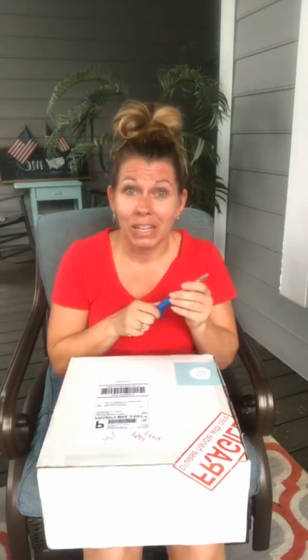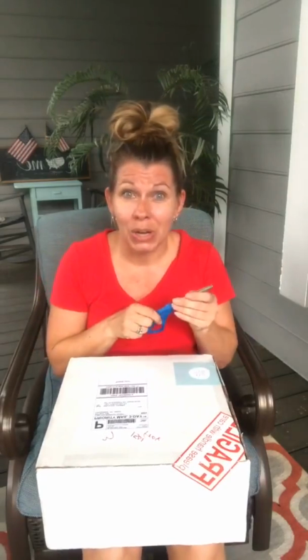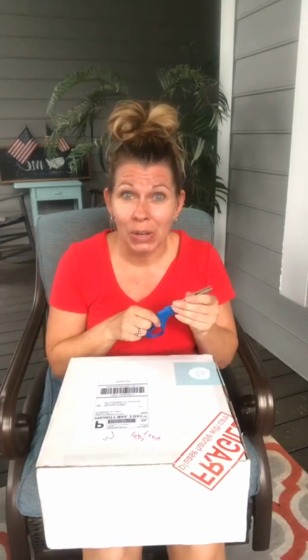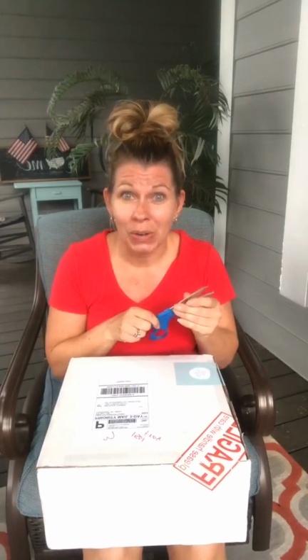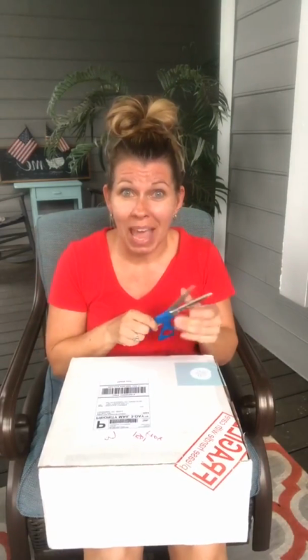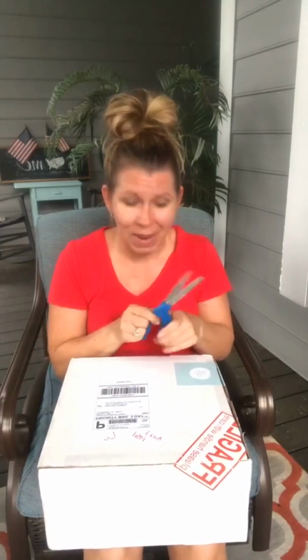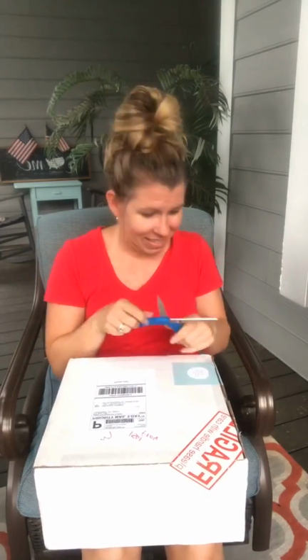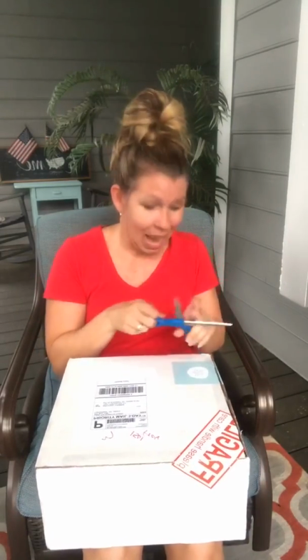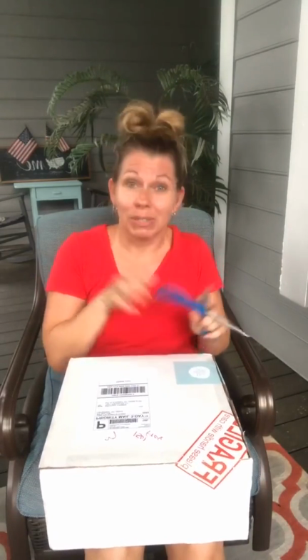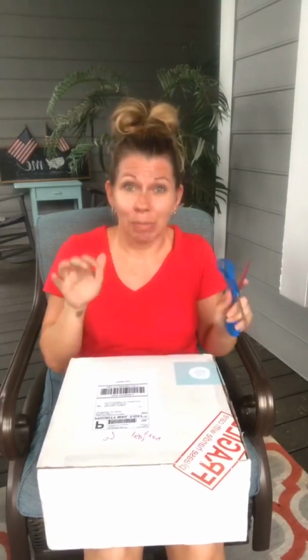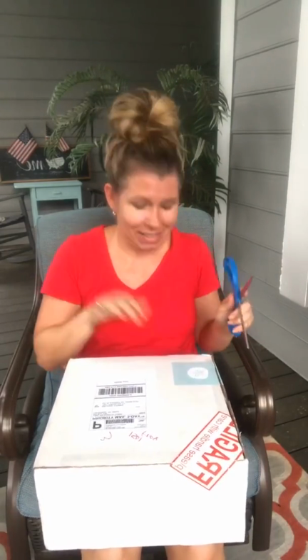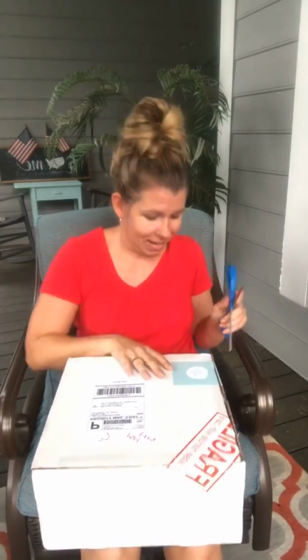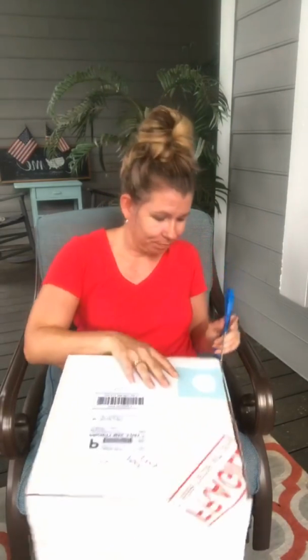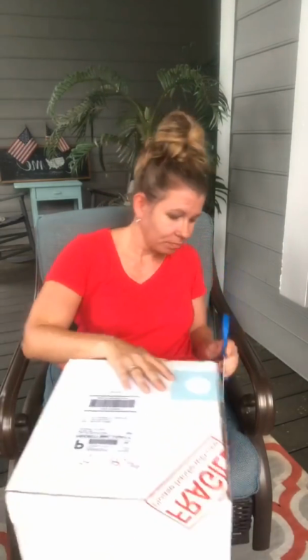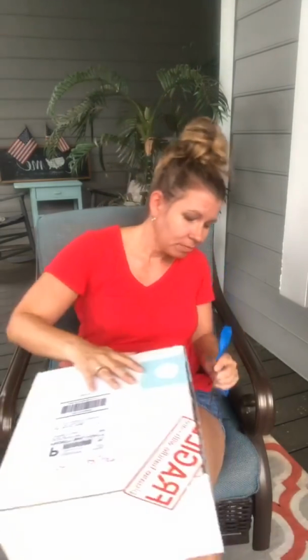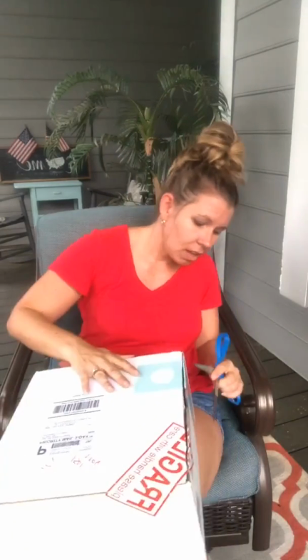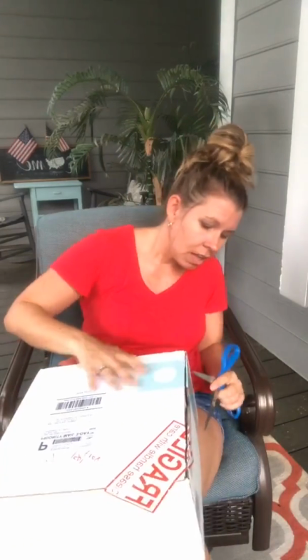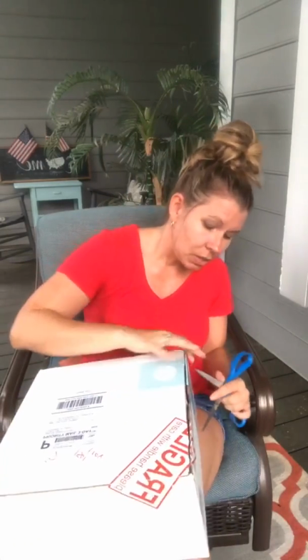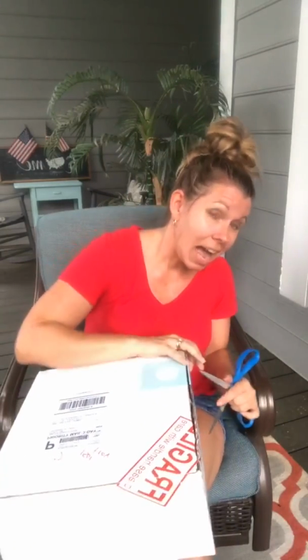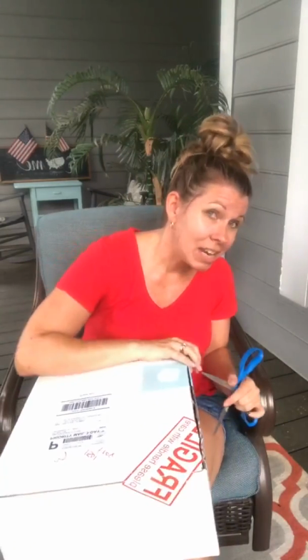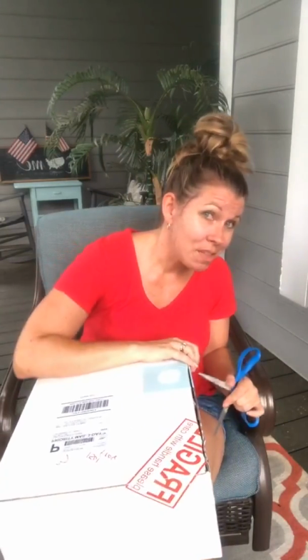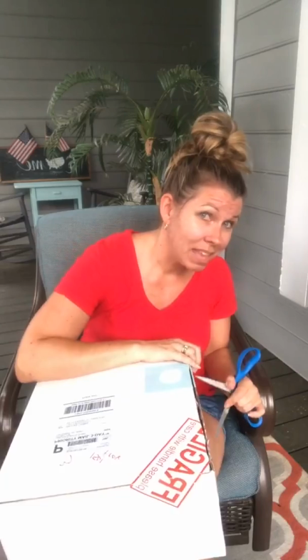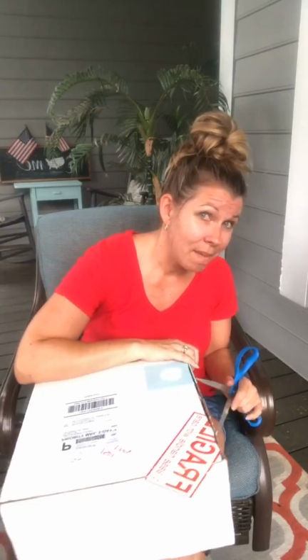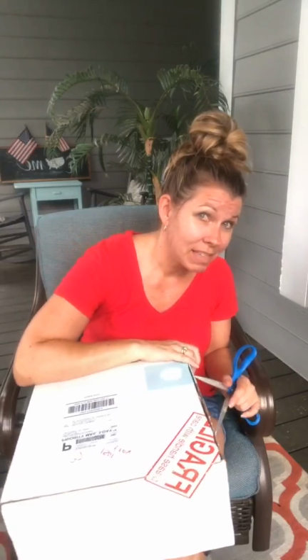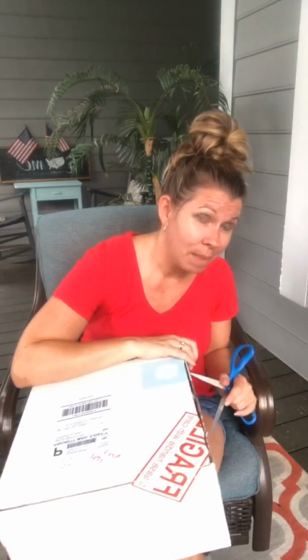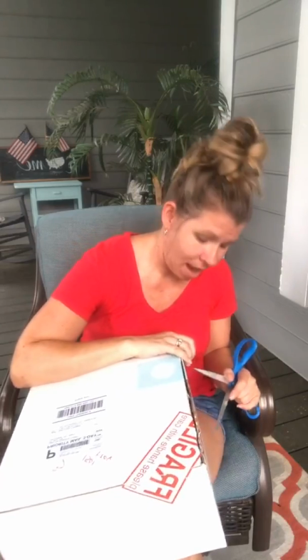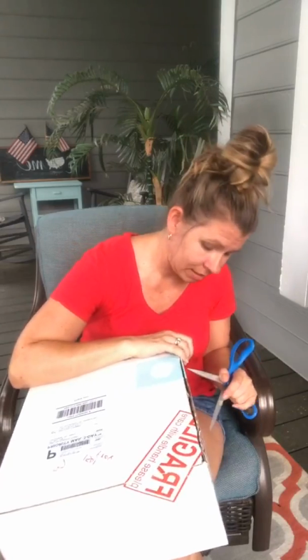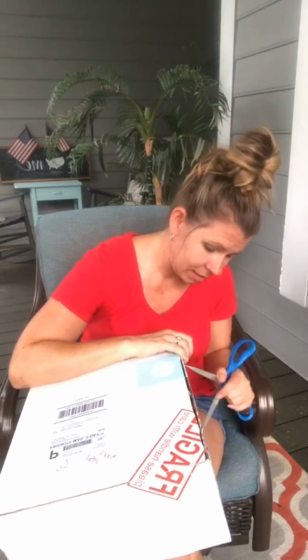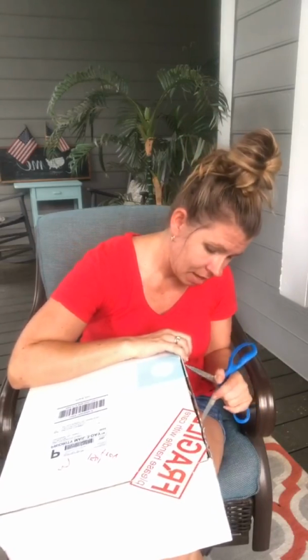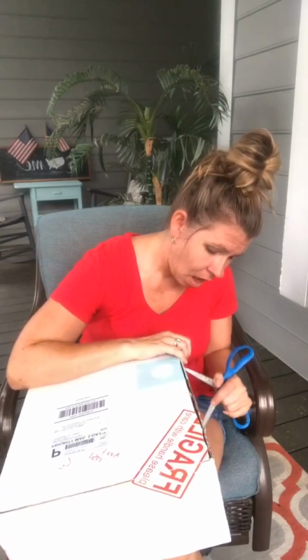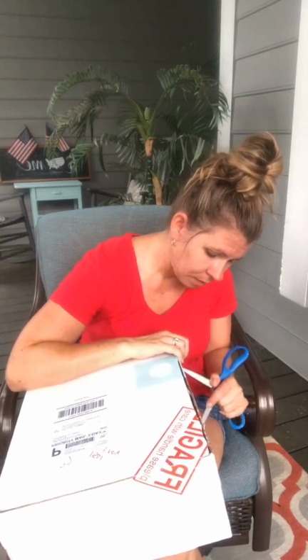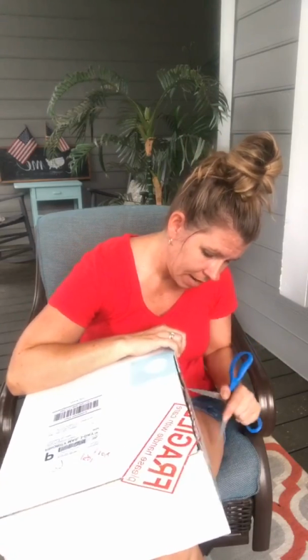I just wanted to show you — I'm super excited. I kind of know the theme of this box already.